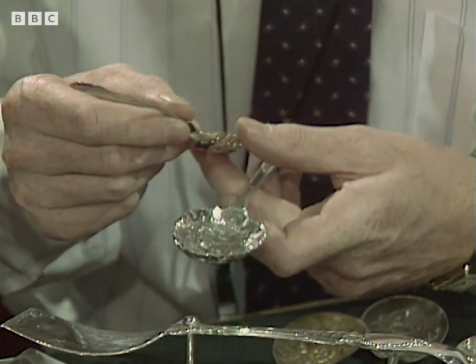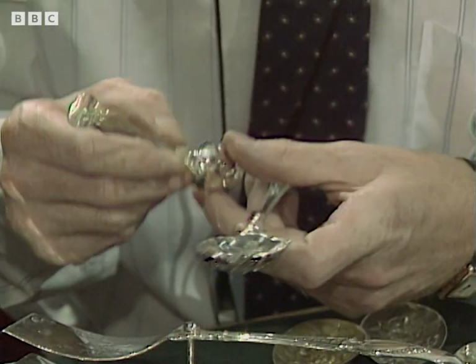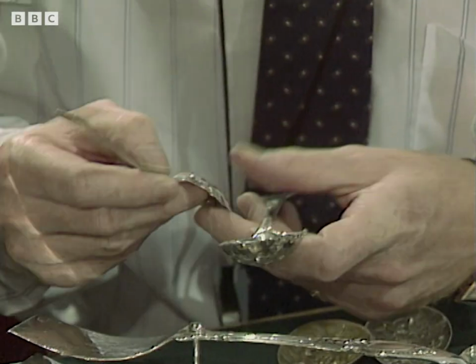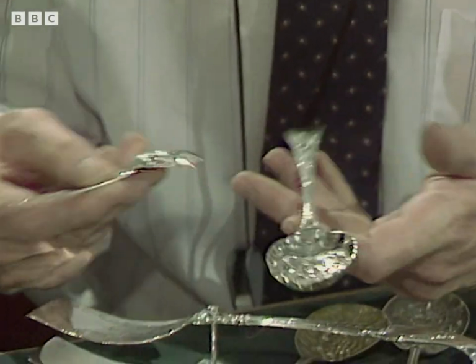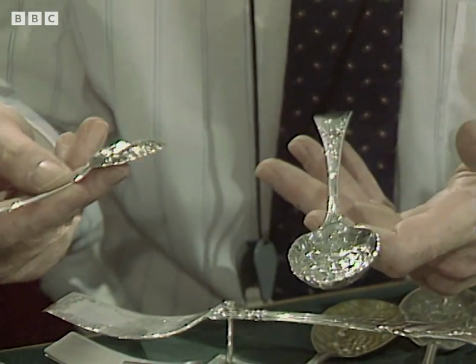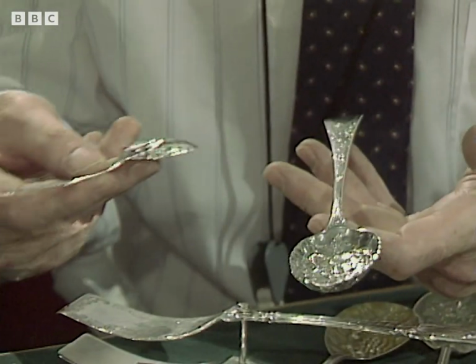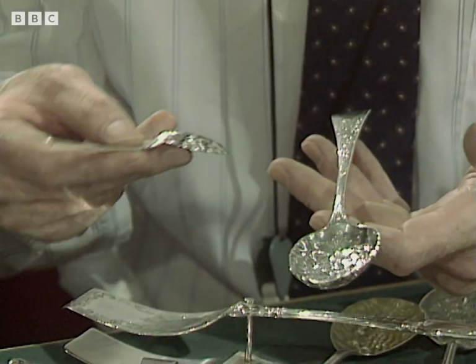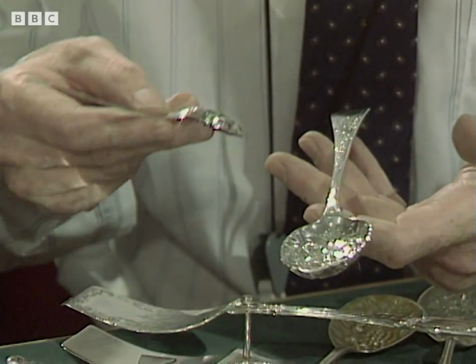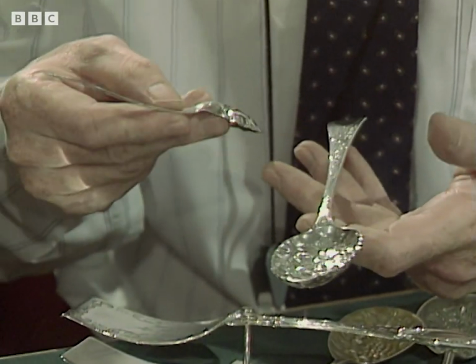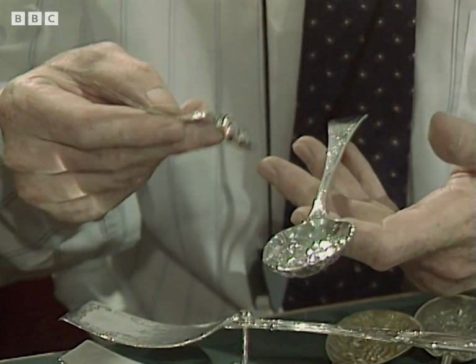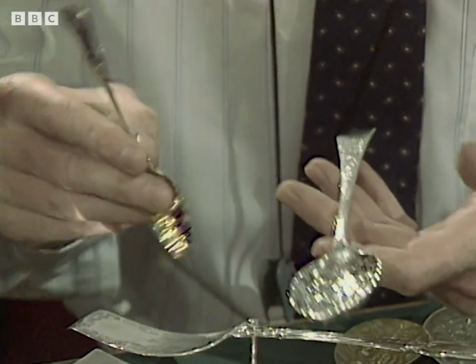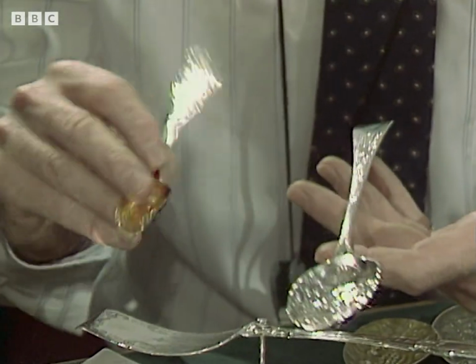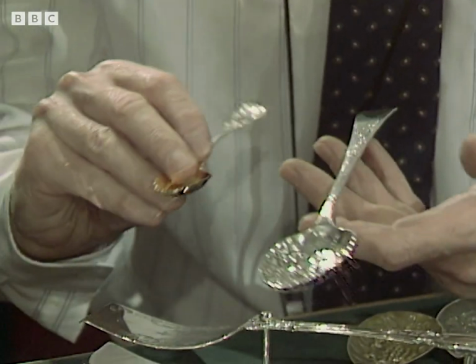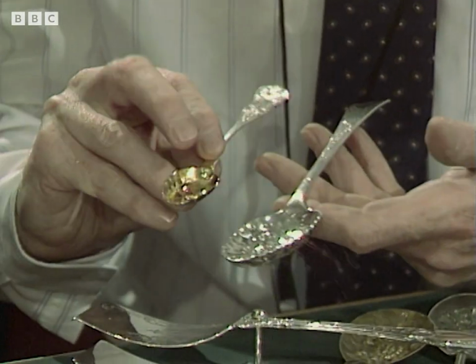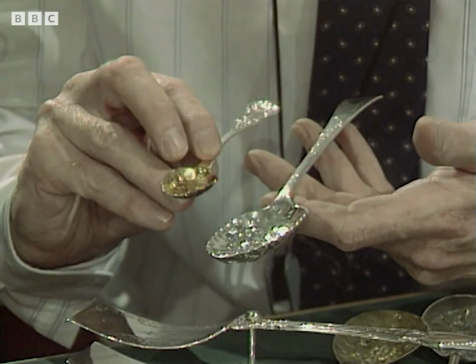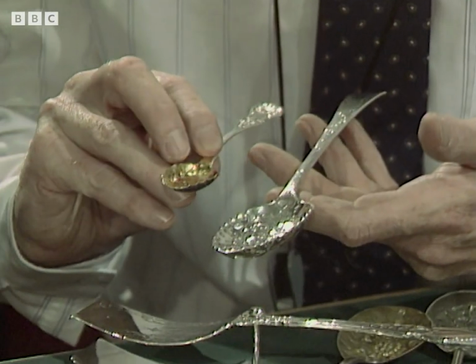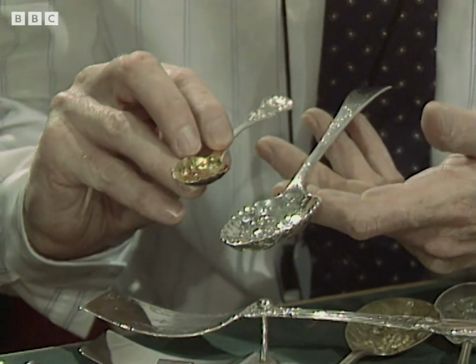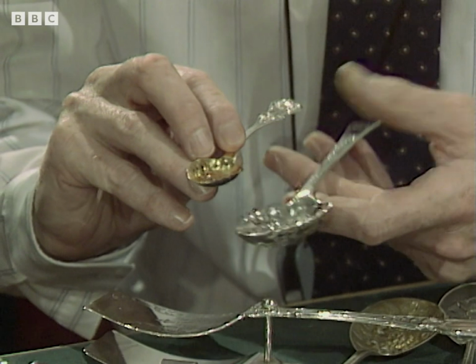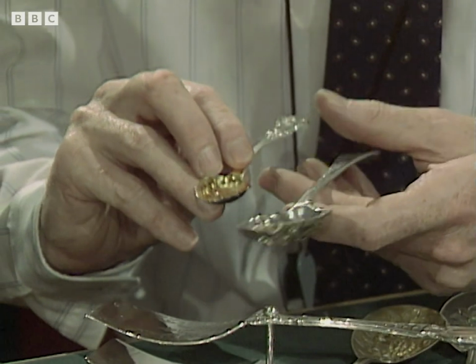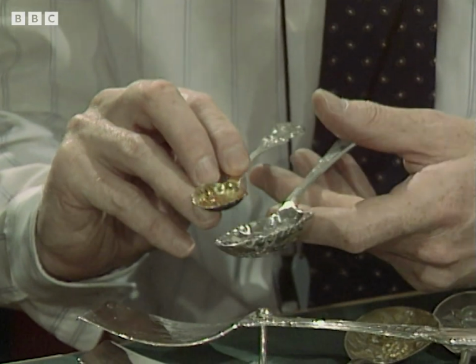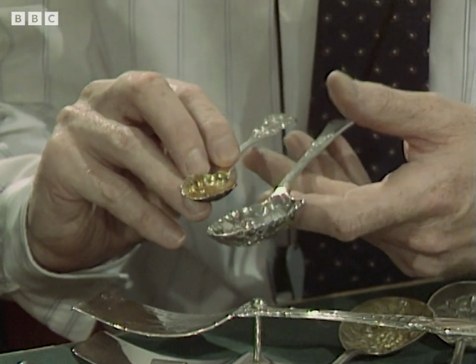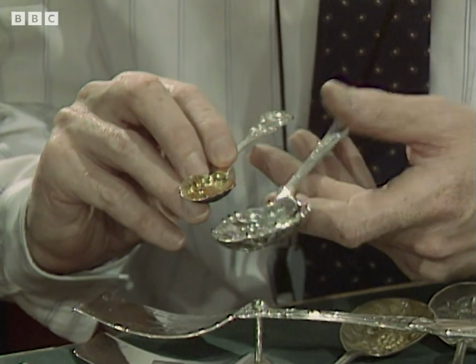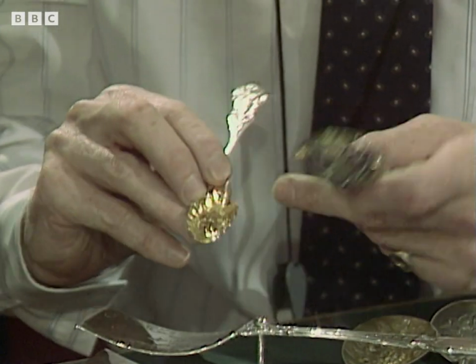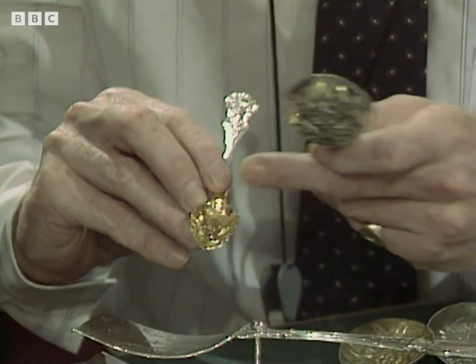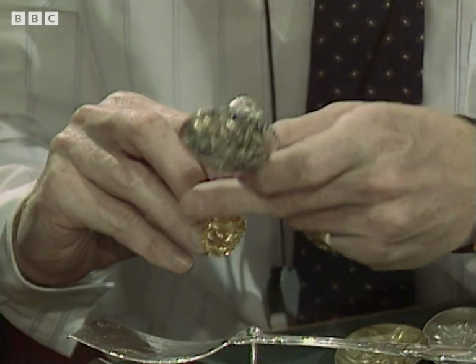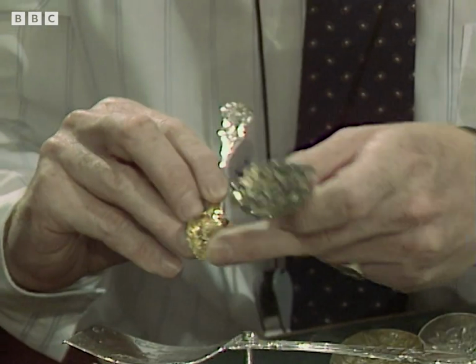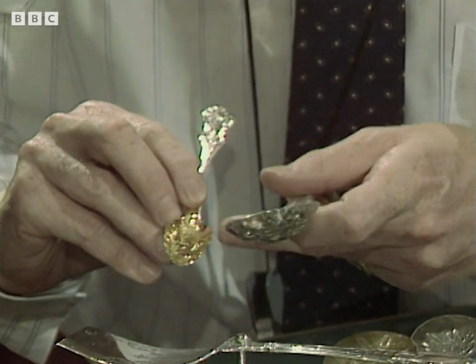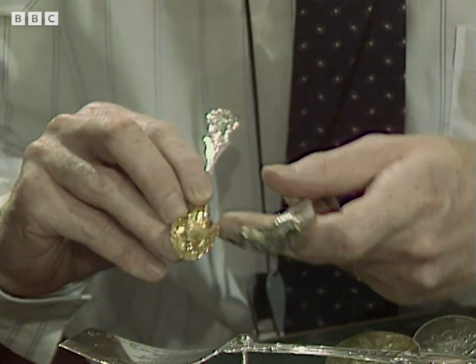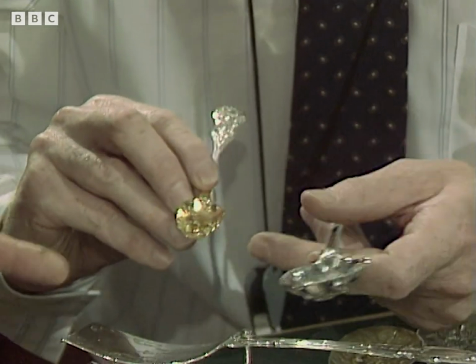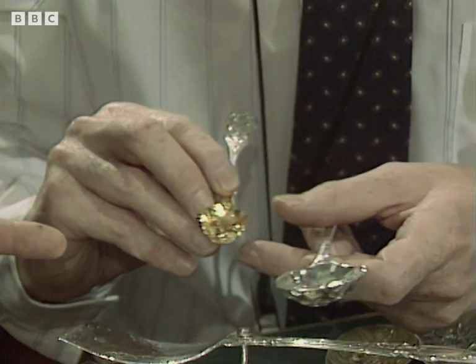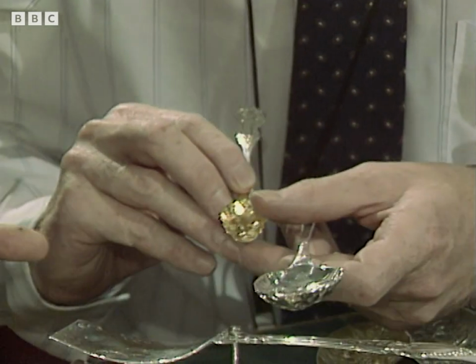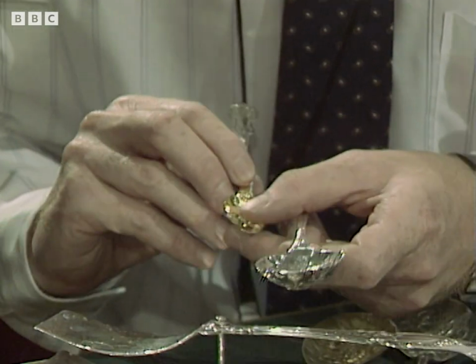And here's a teaspoon that's been embossed in the same way. That's an ordinary teaspoon.